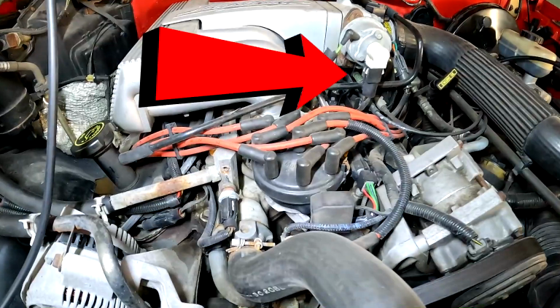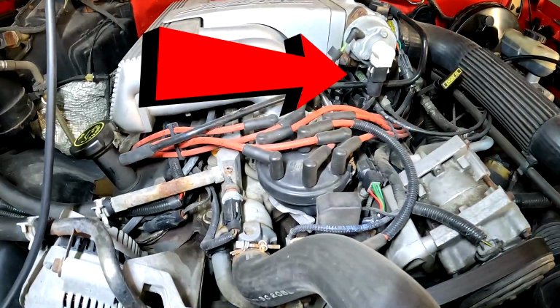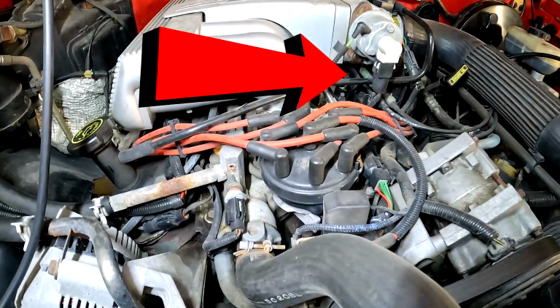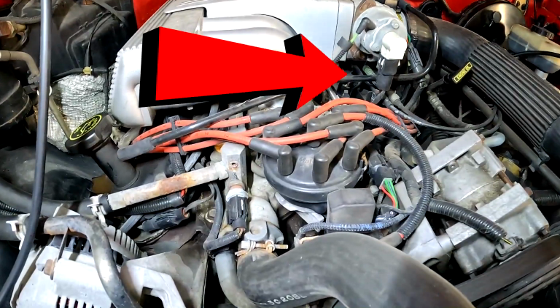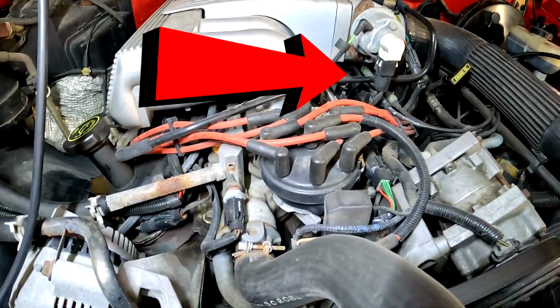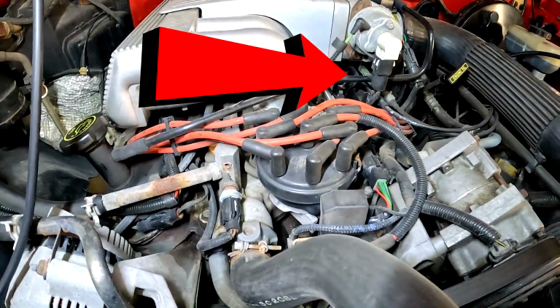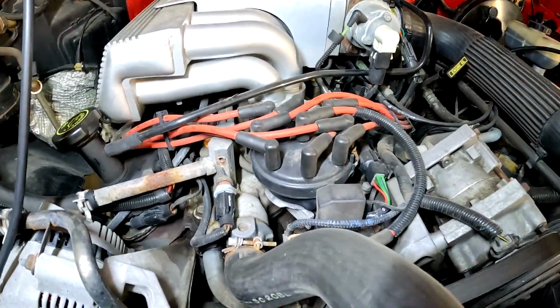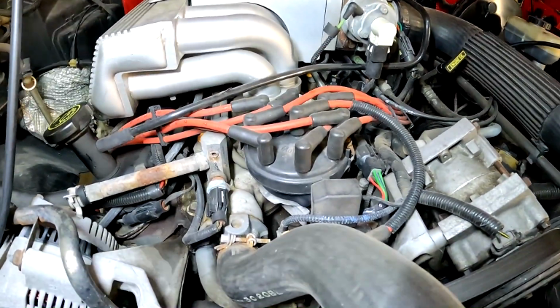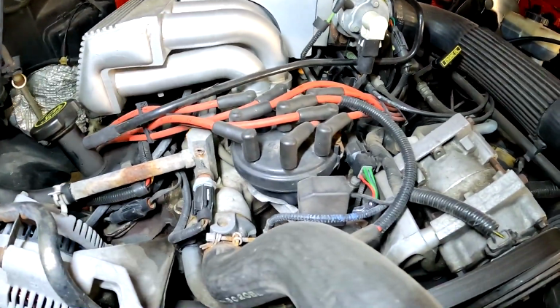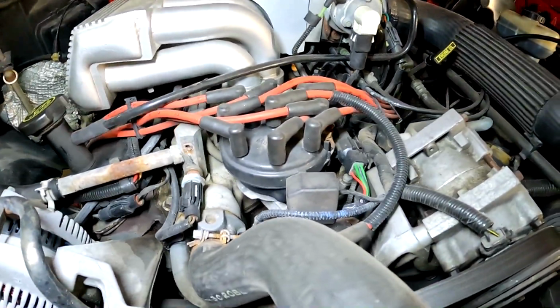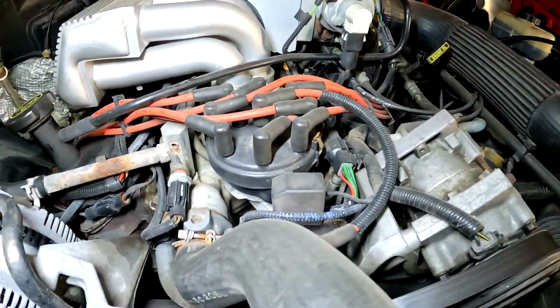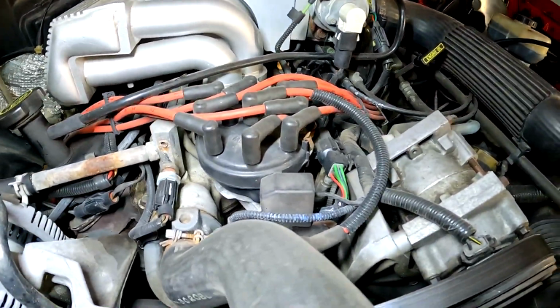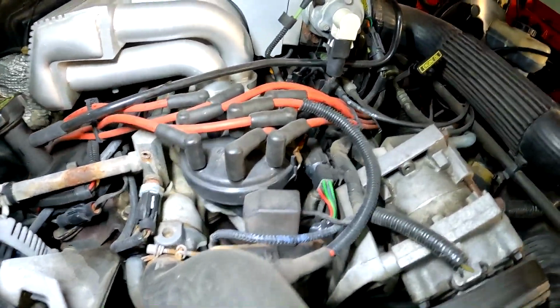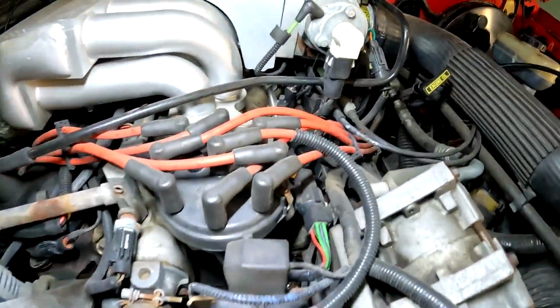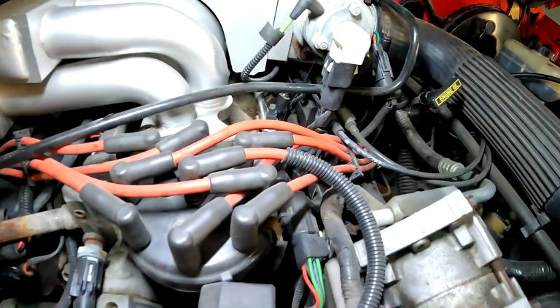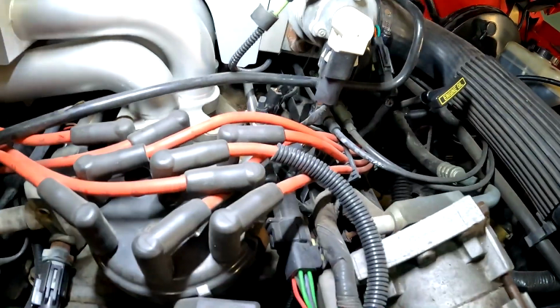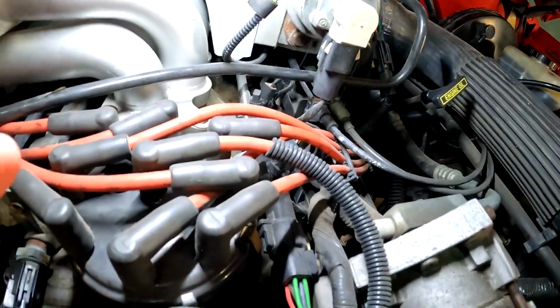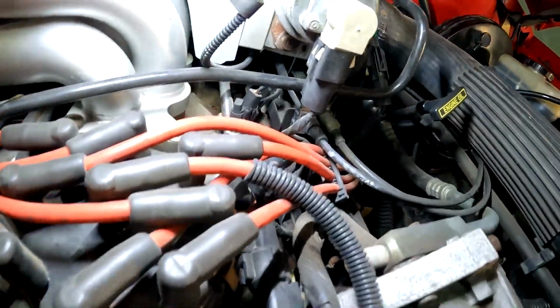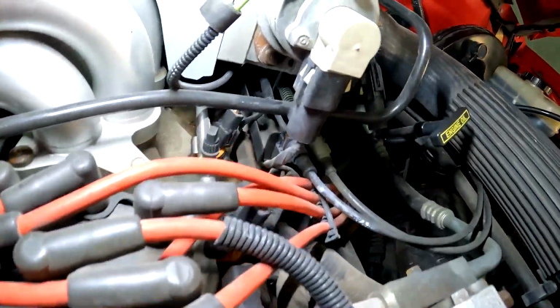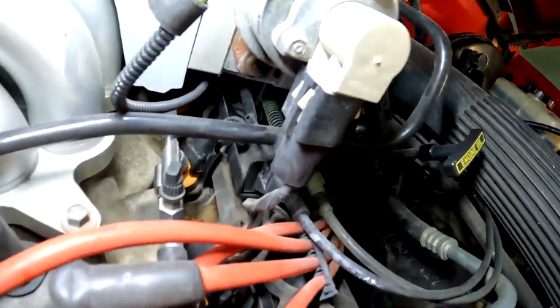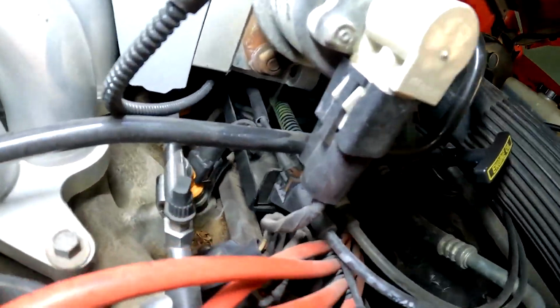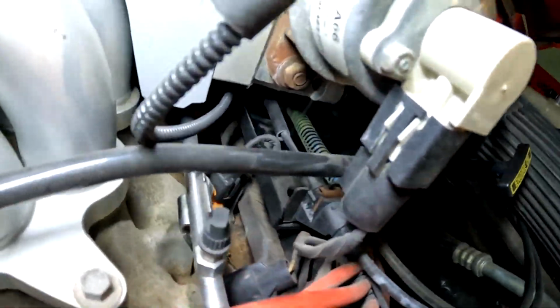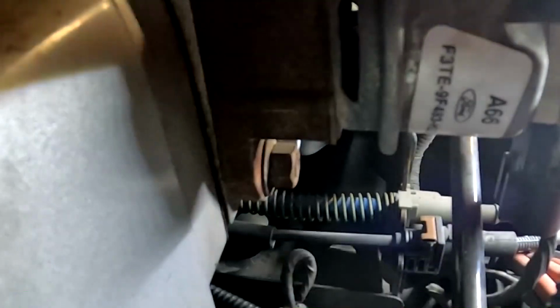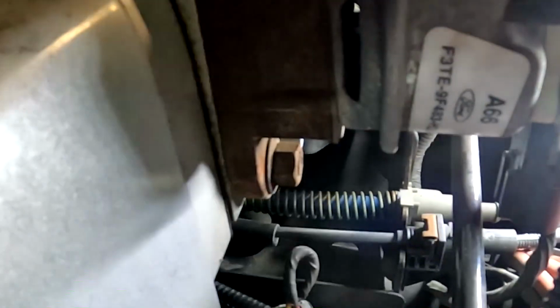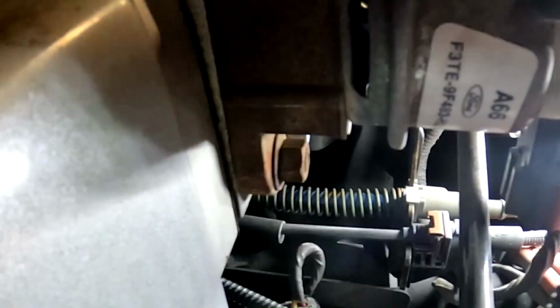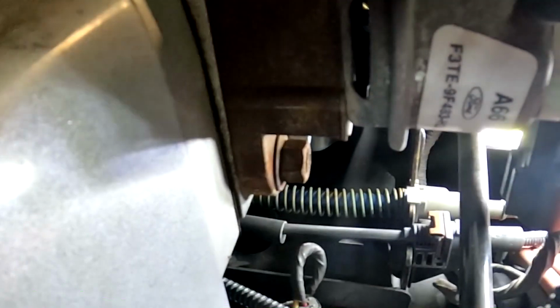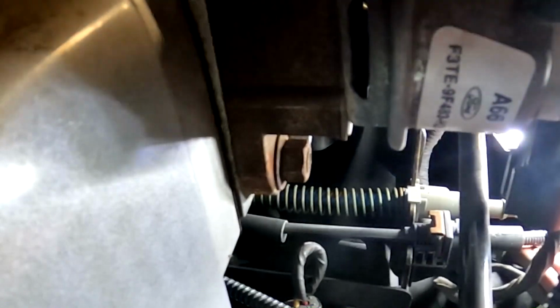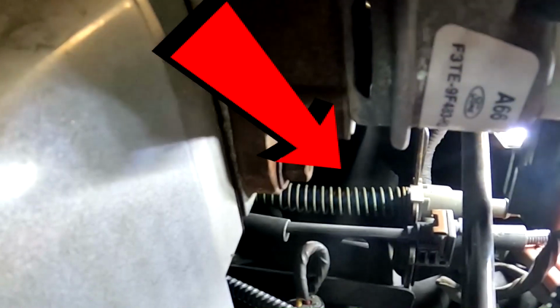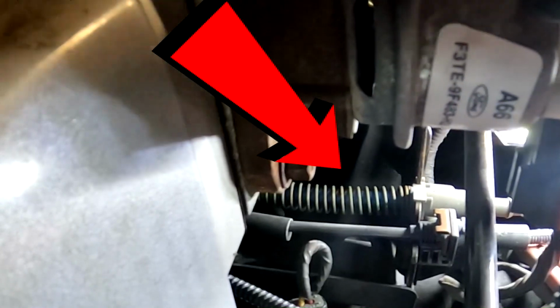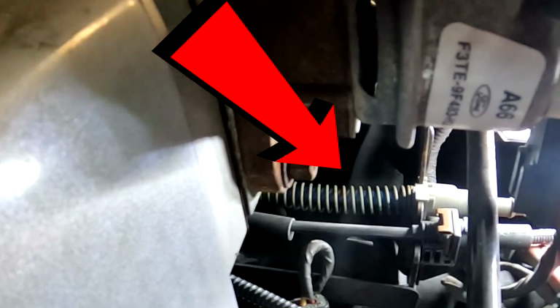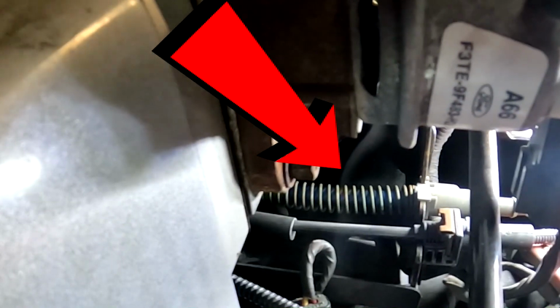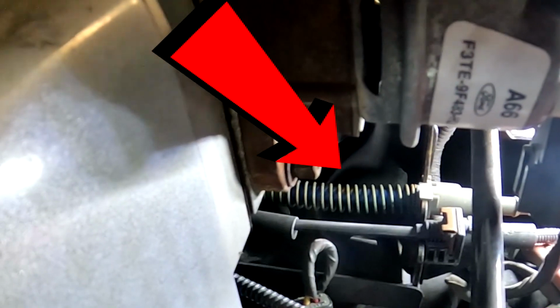In my example here, the smoke is just streaming out of the EGR valve, which is bad, and it is staying open when it shouldn't be.